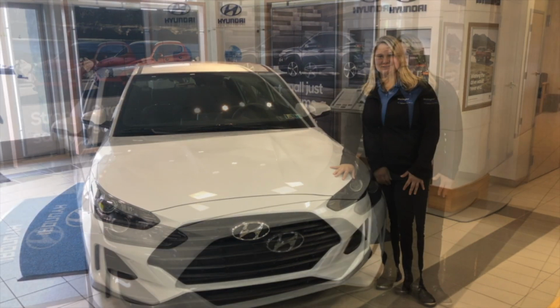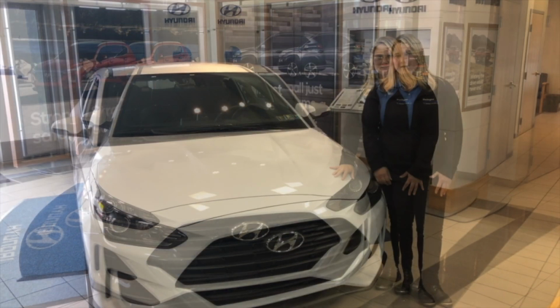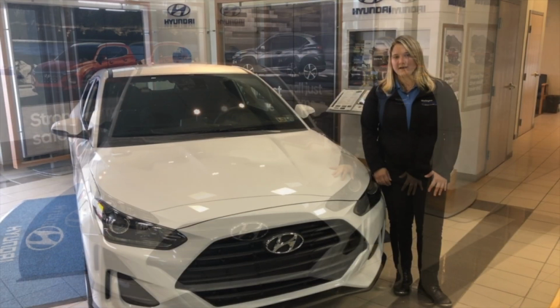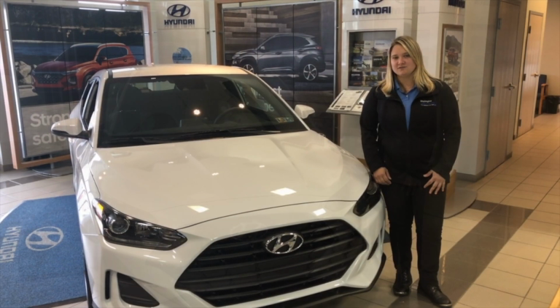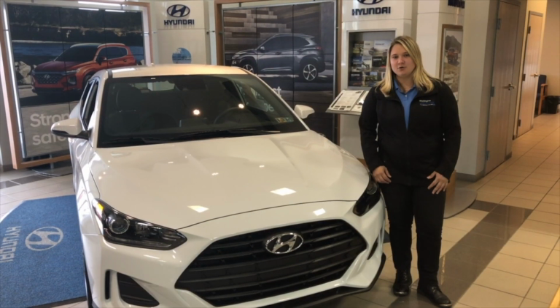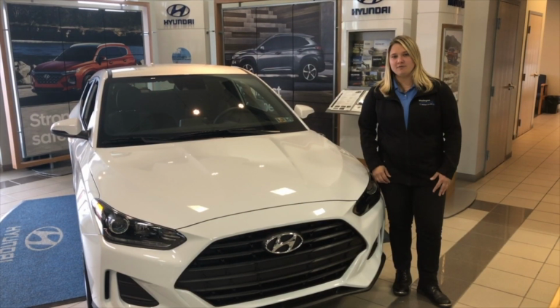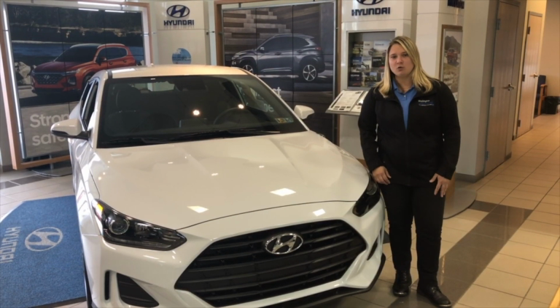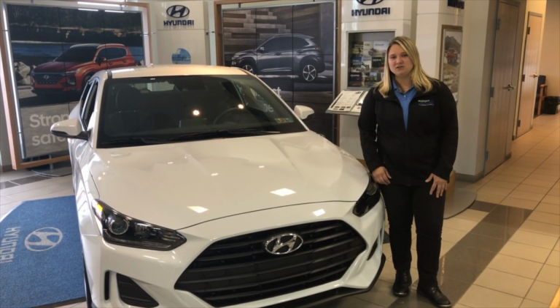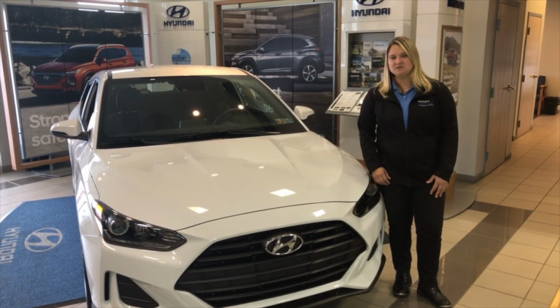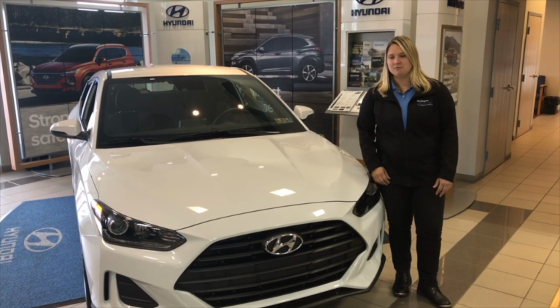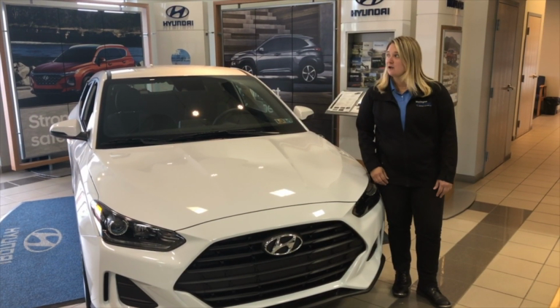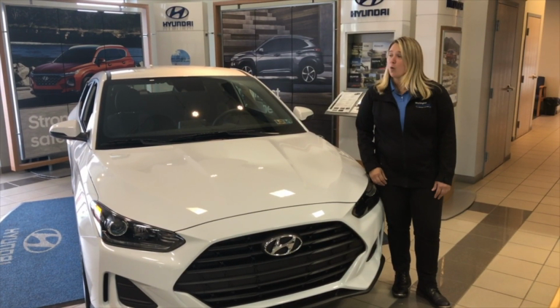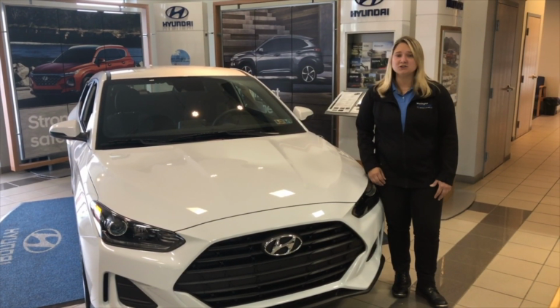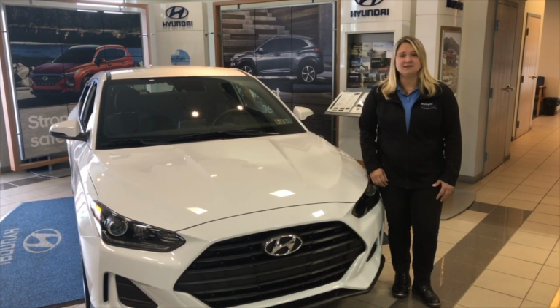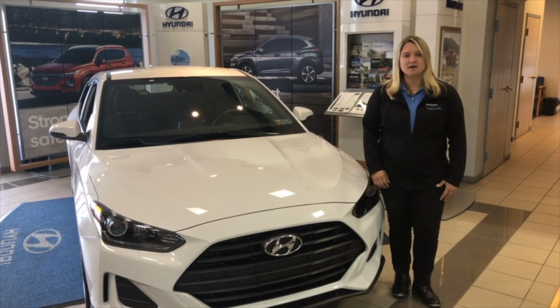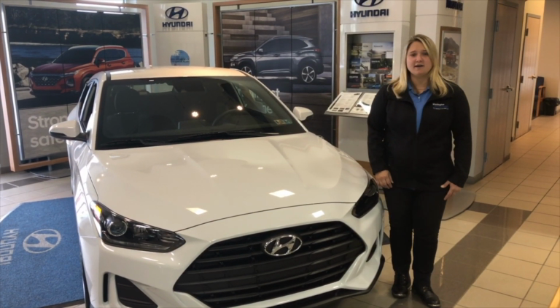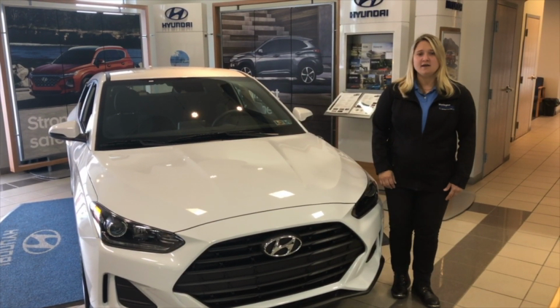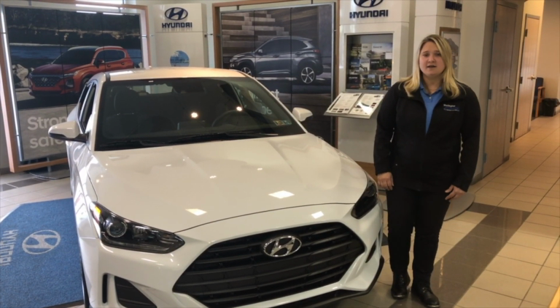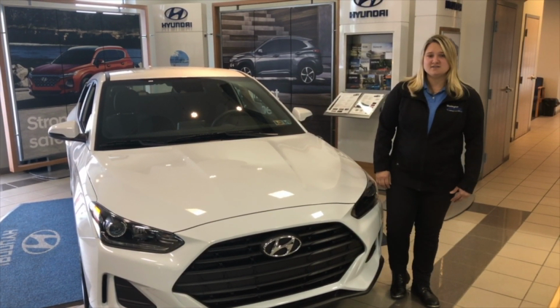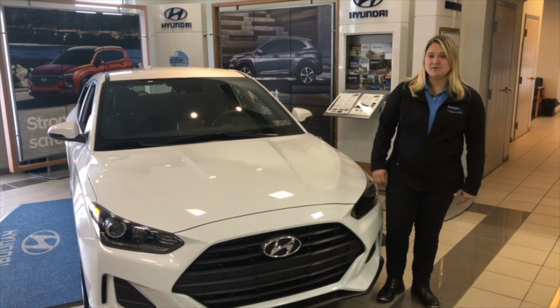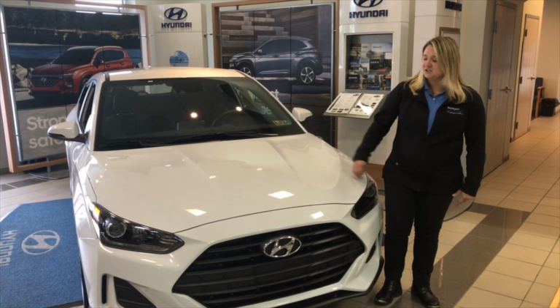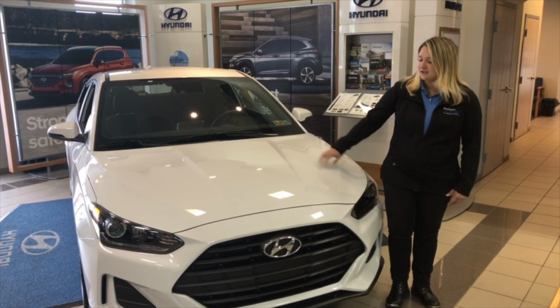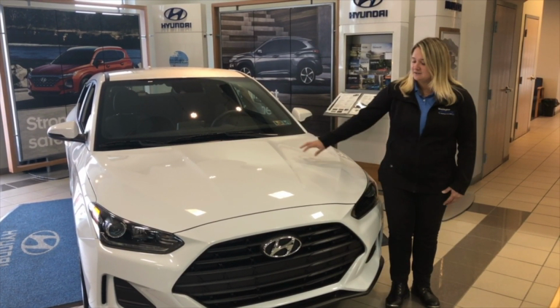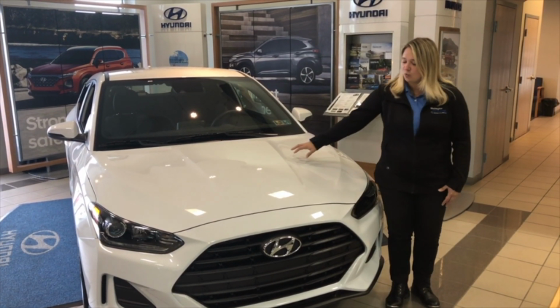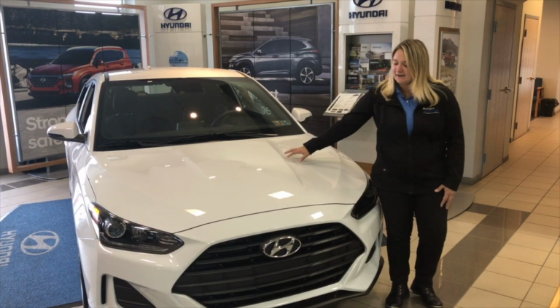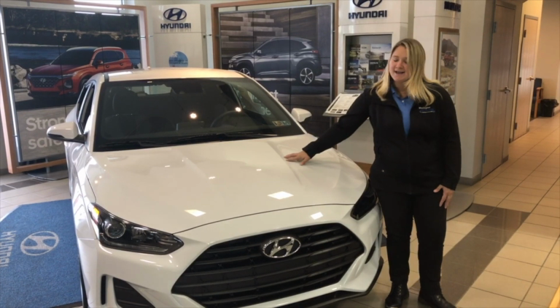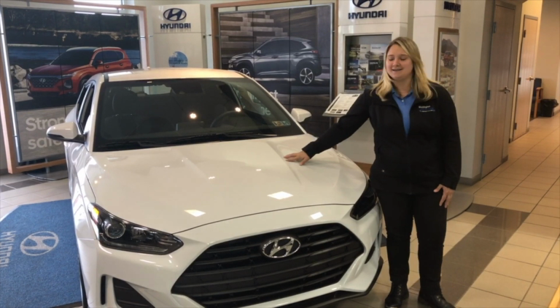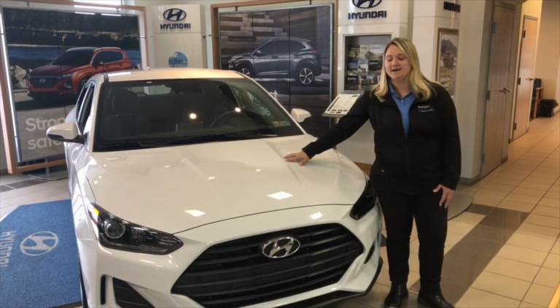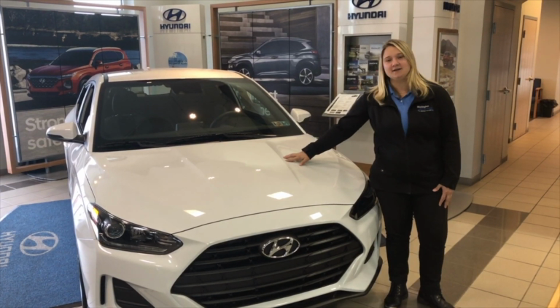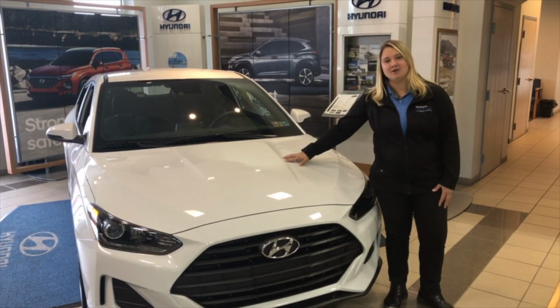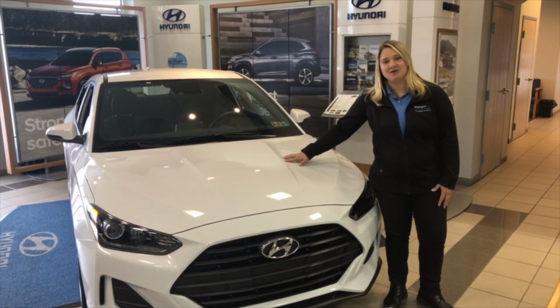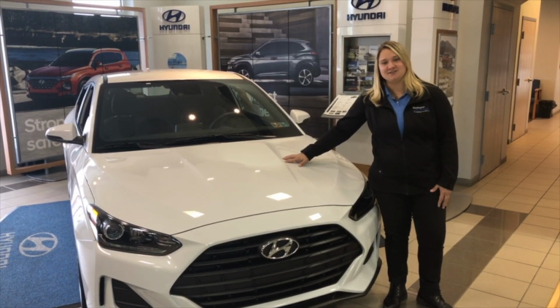Alright guys, if you have any questions come down to Washington Hyundai and see me and check out this 2019 Hyundai Veloster.